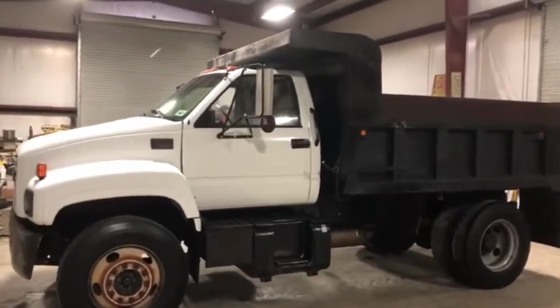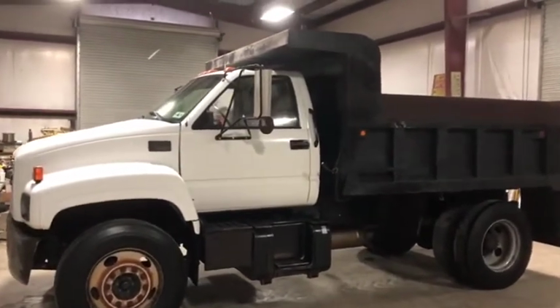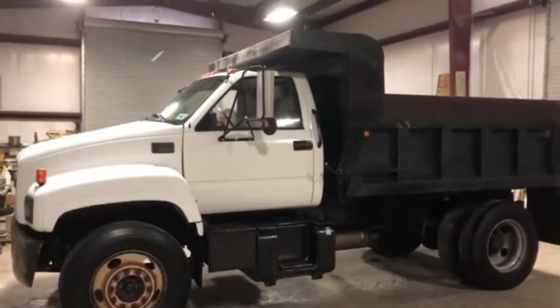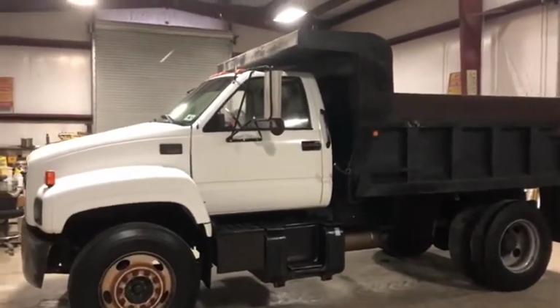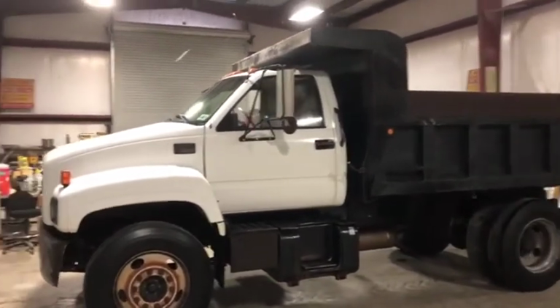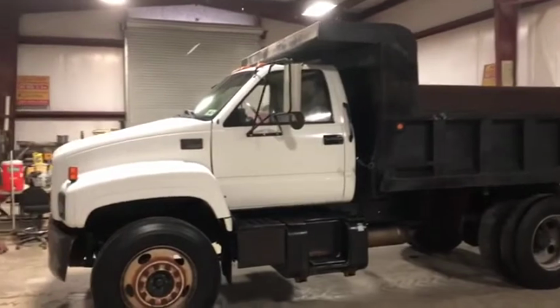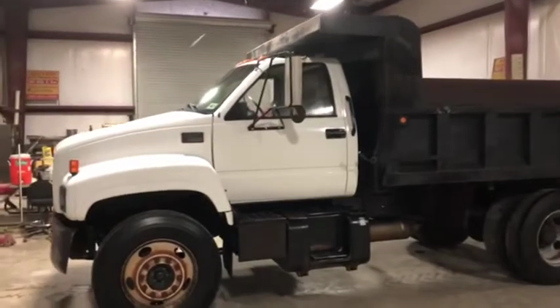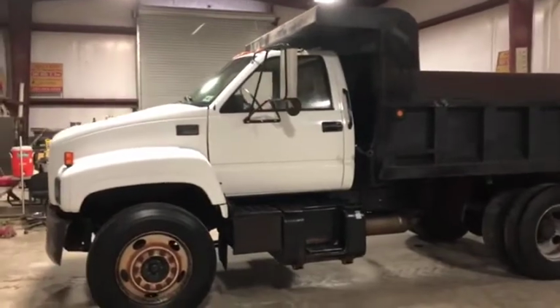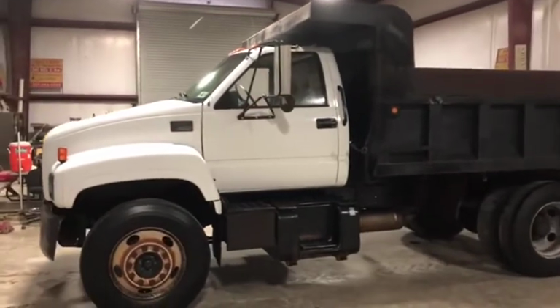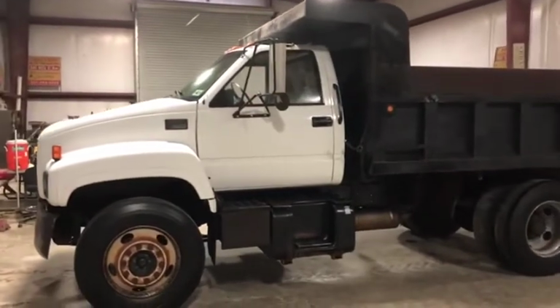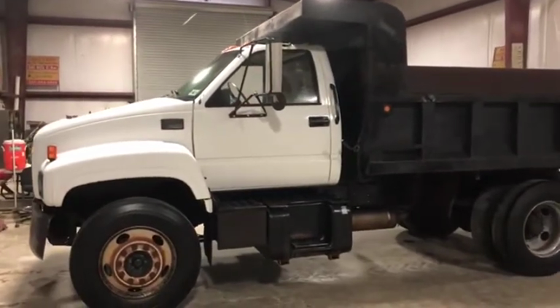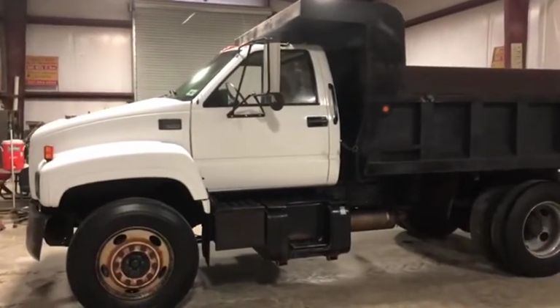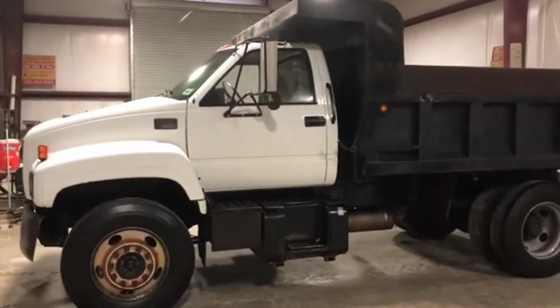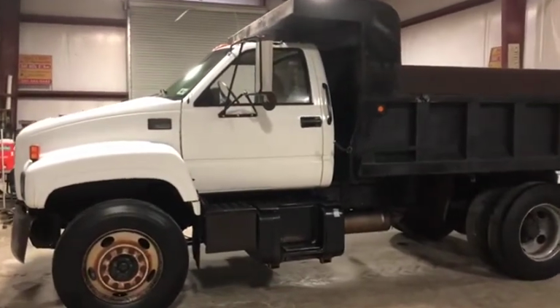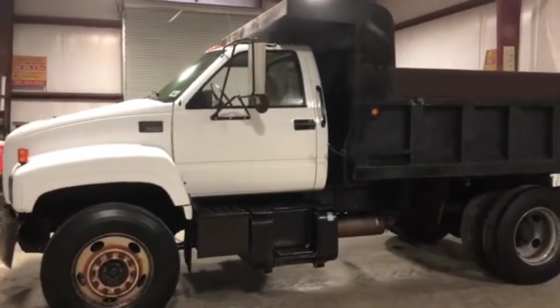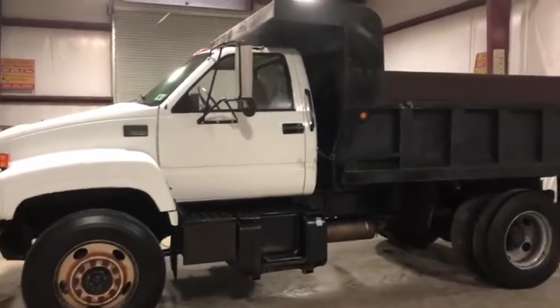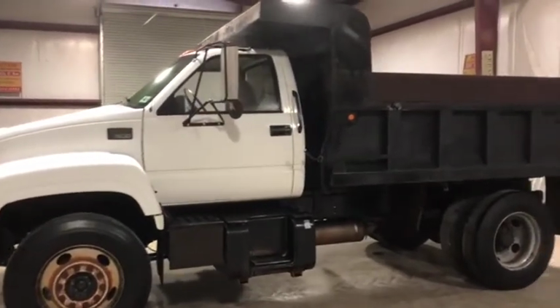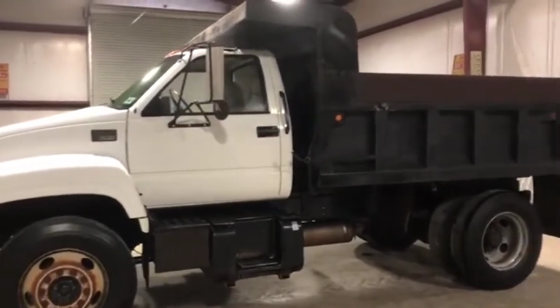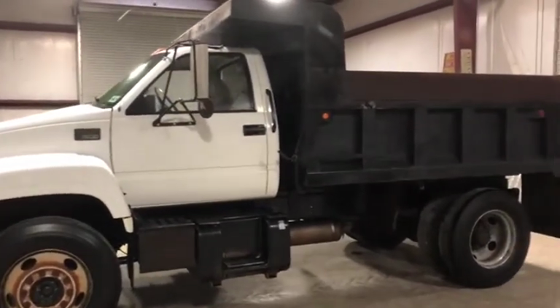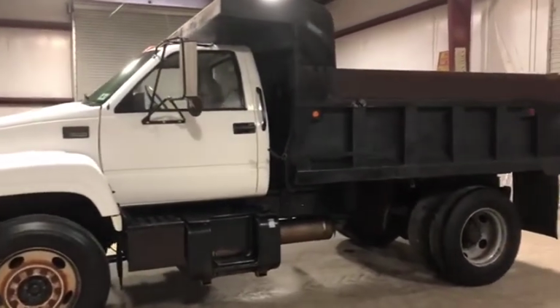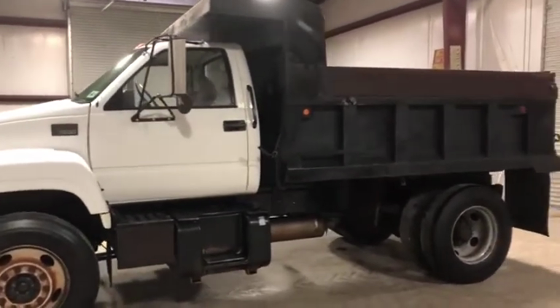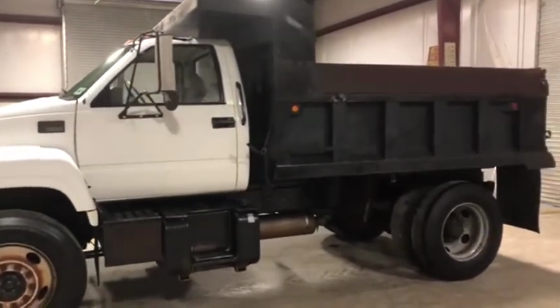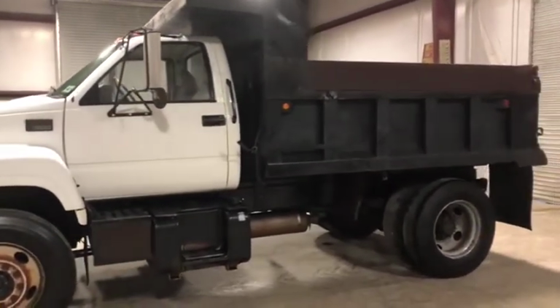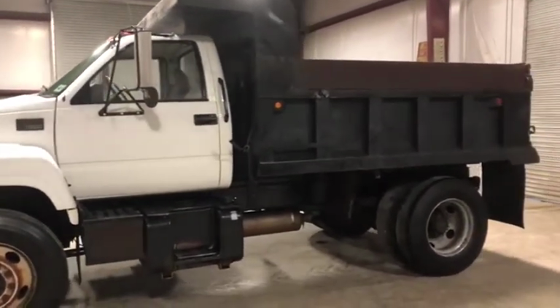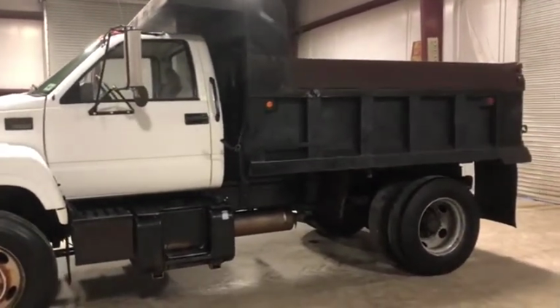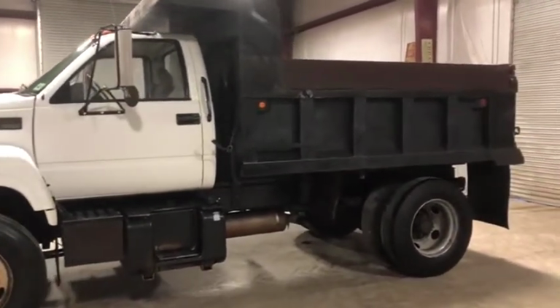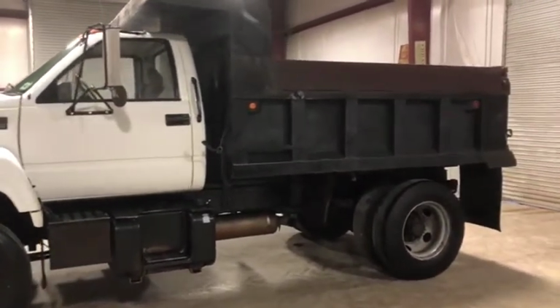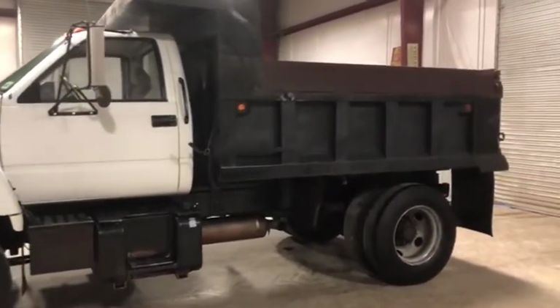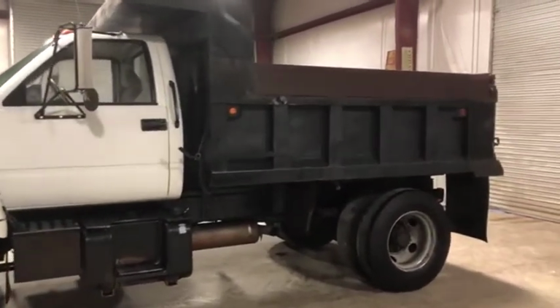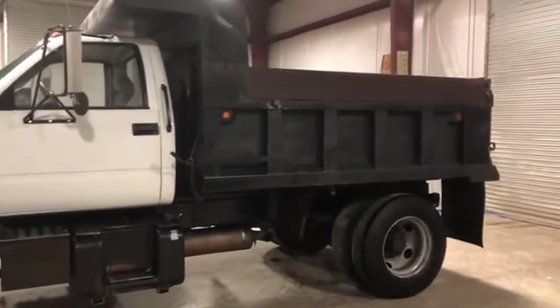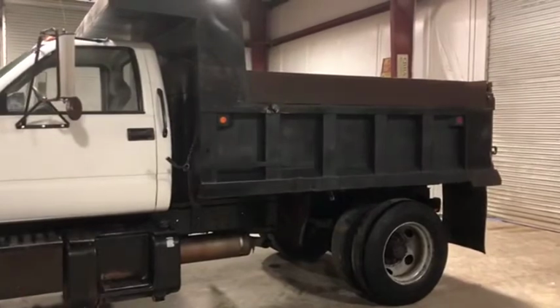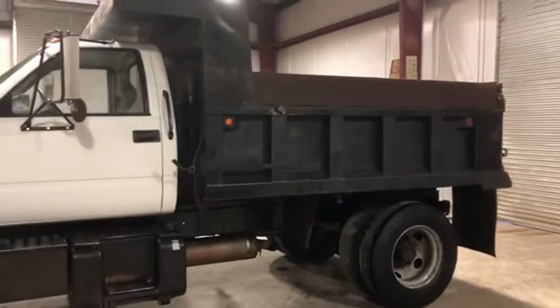This truck, the odometer on it shows 88,000 miles. We believe that to be true. It is unverified.